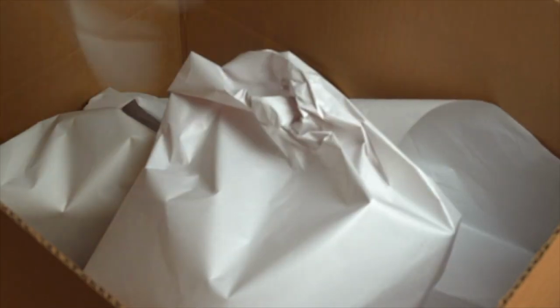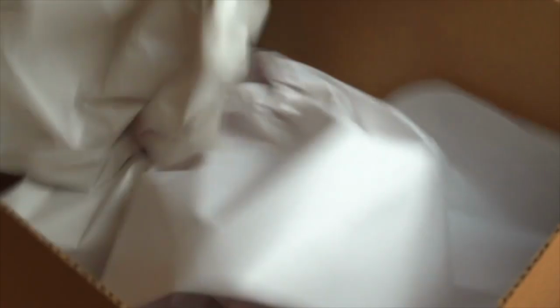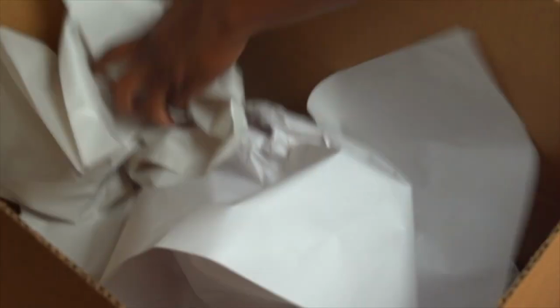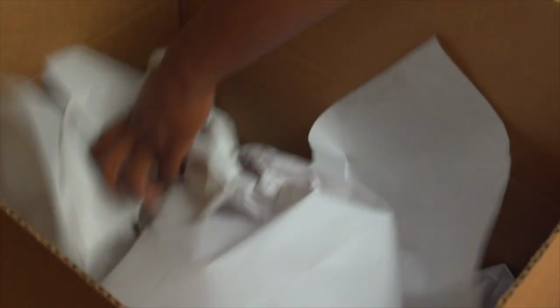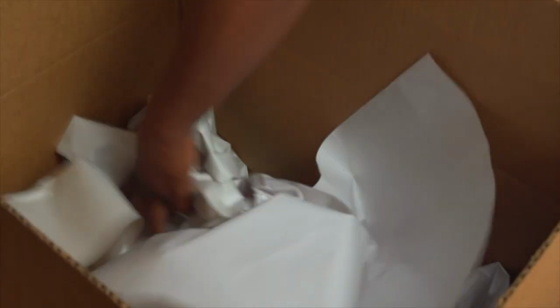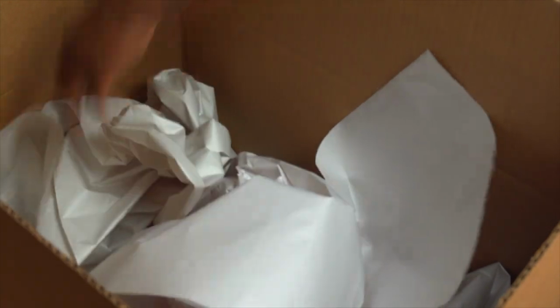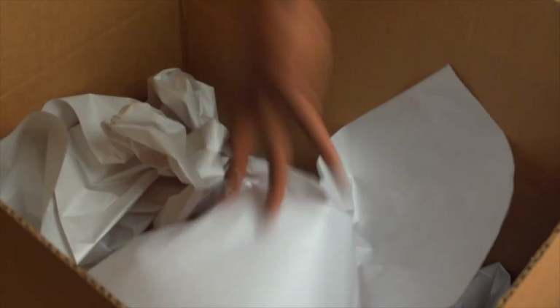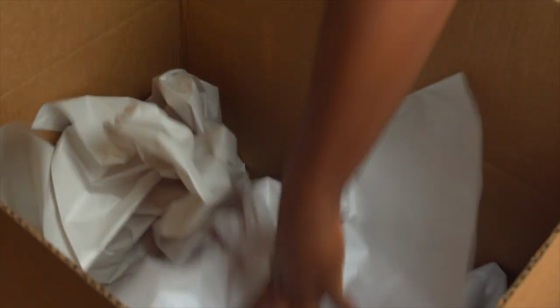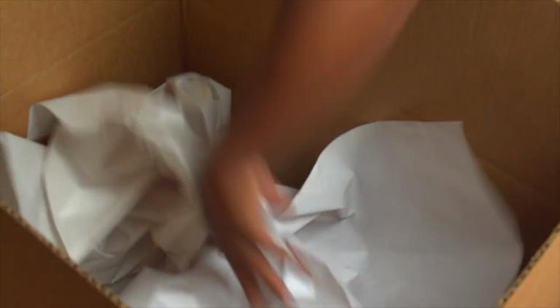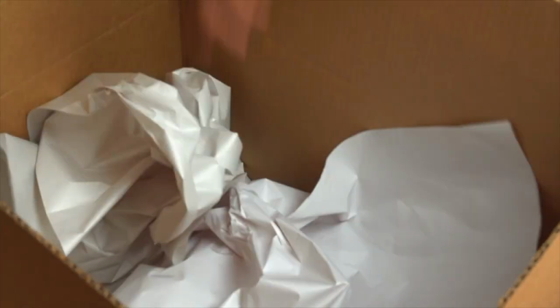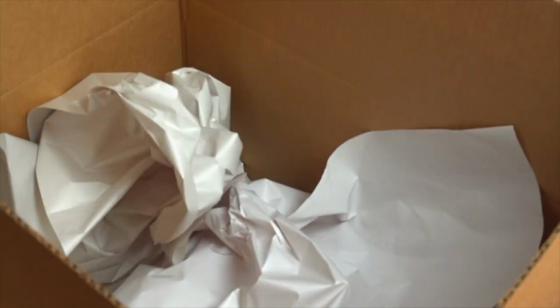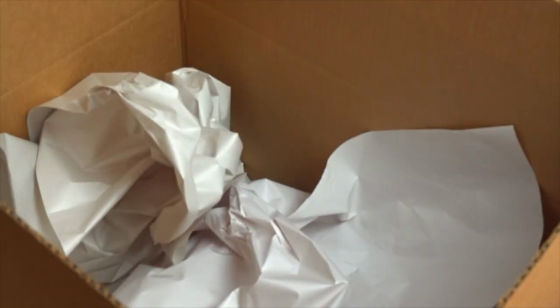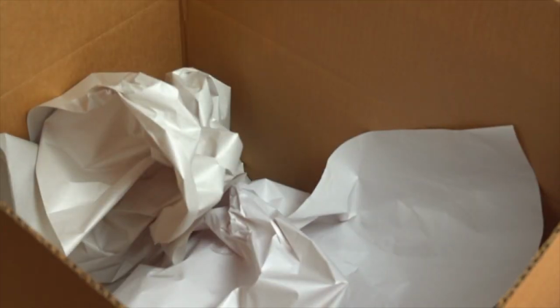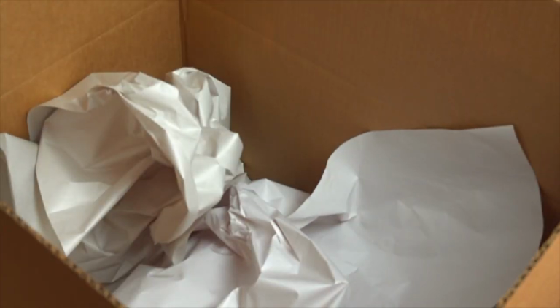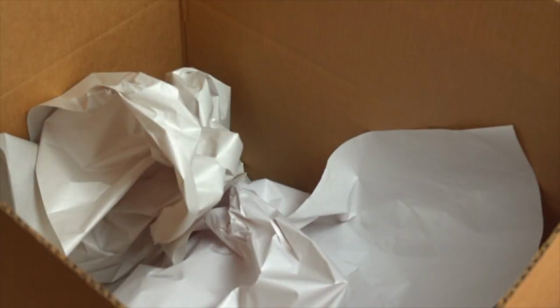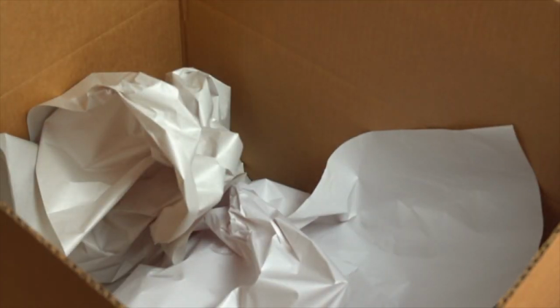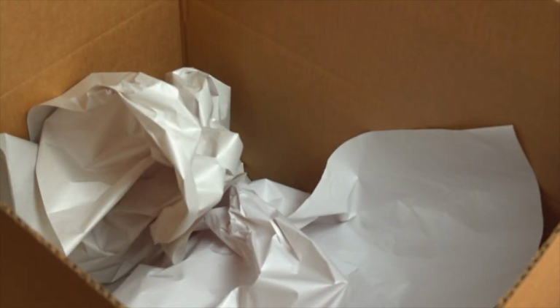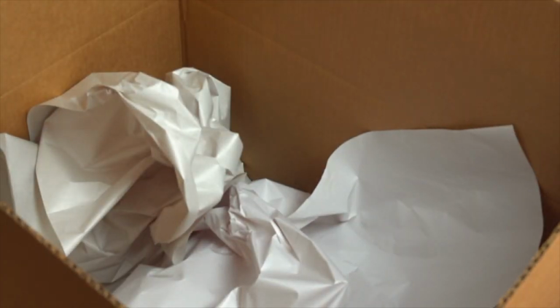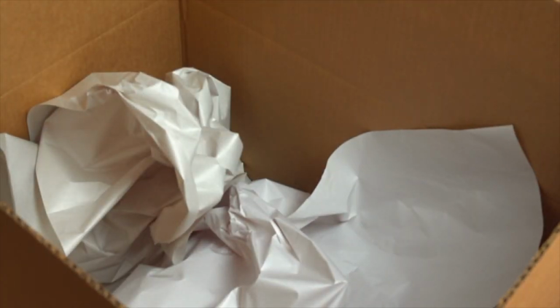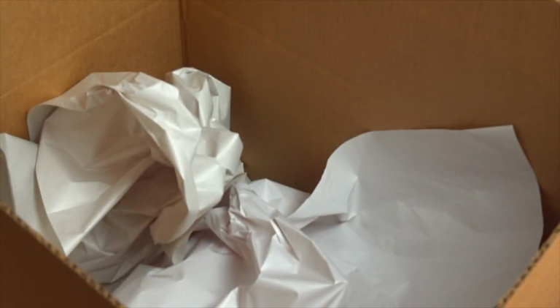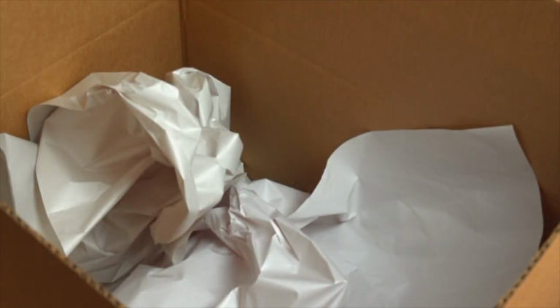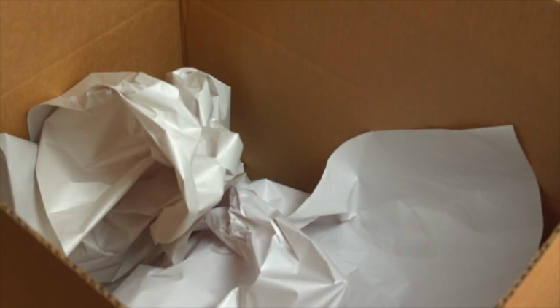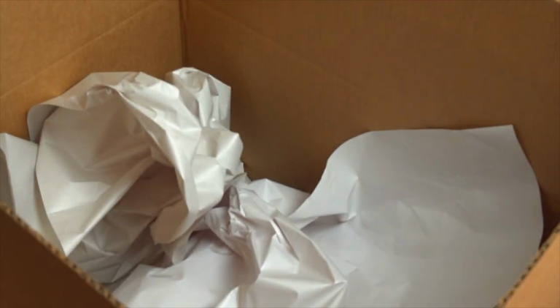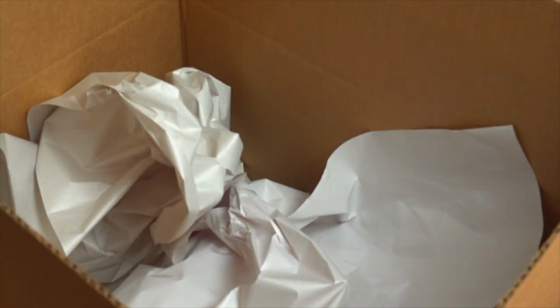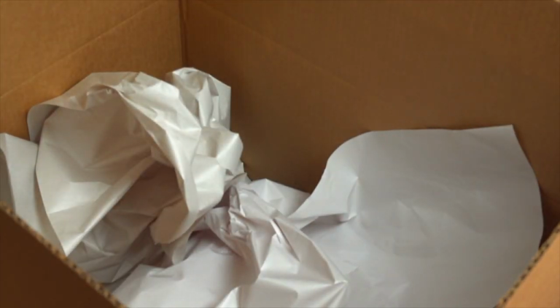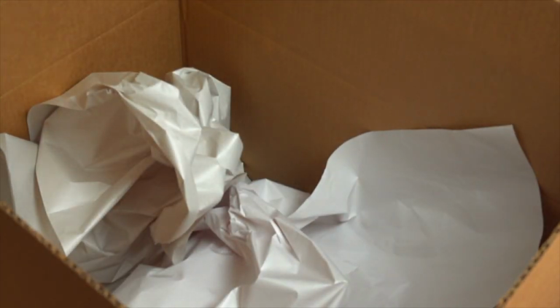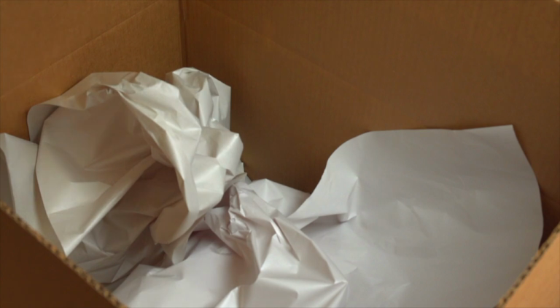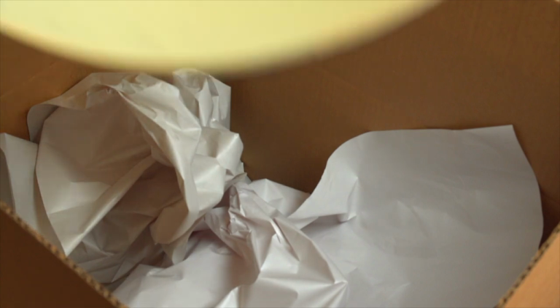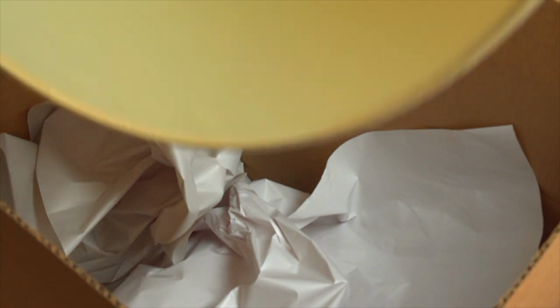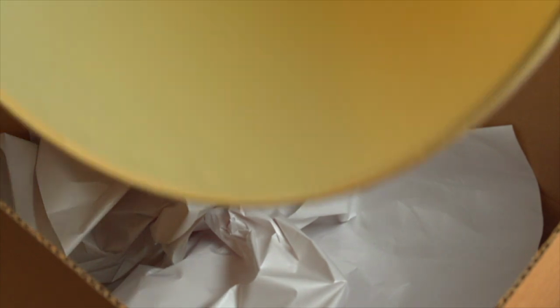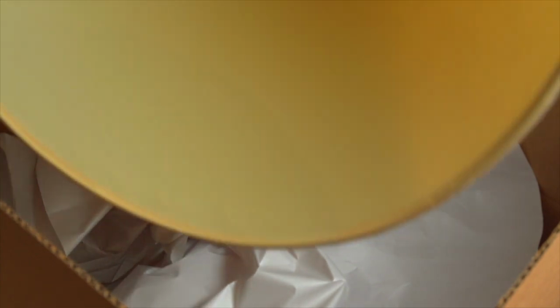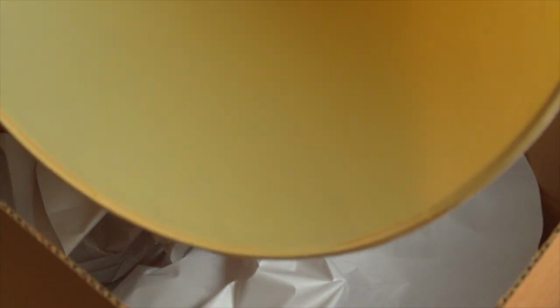Make sure there's padding in here for the lampshade, and then just insert the lampshade into the box.